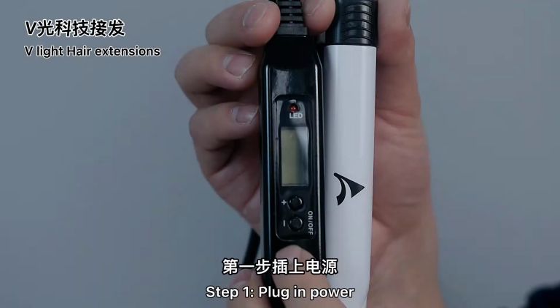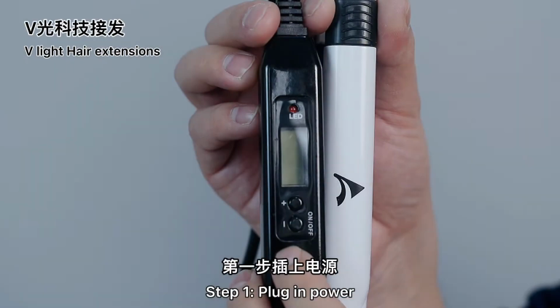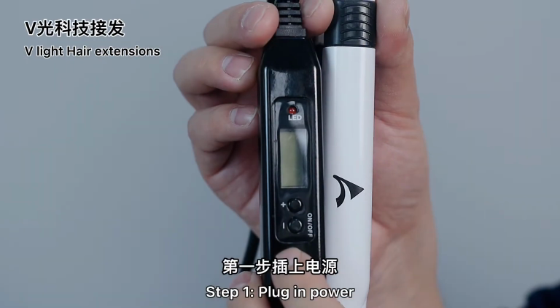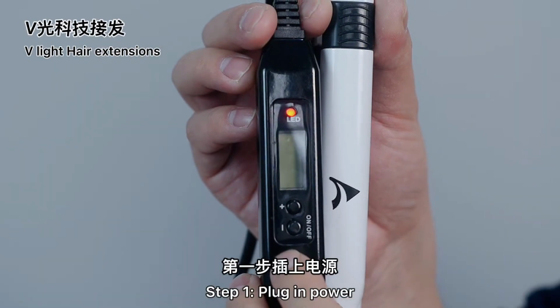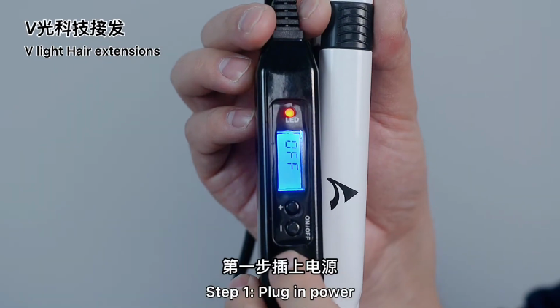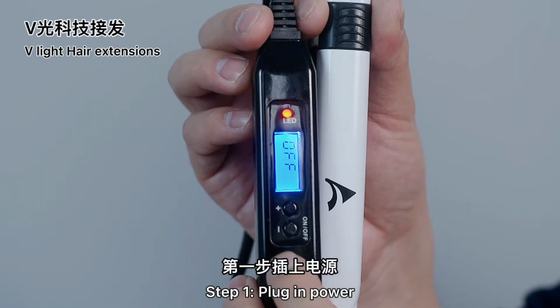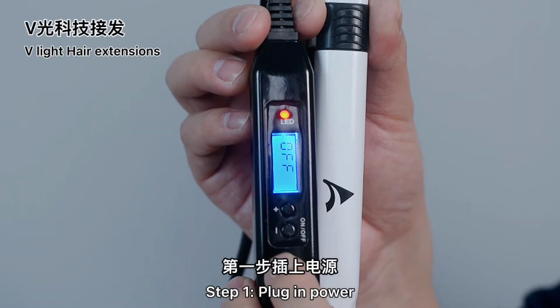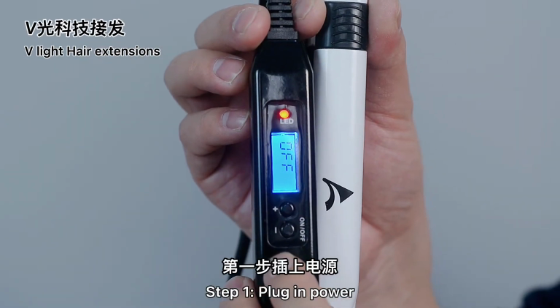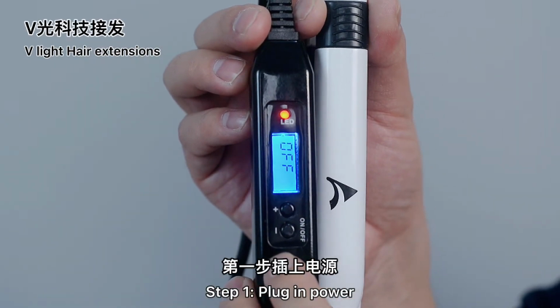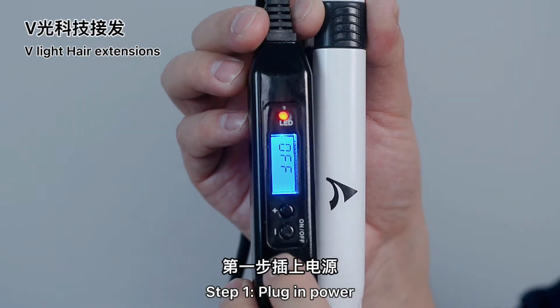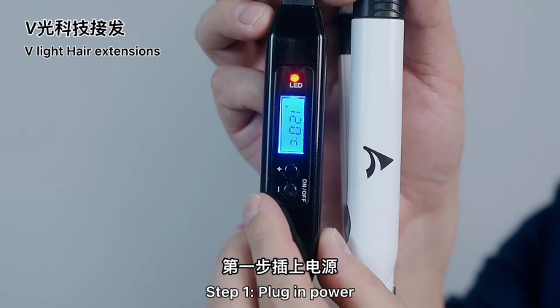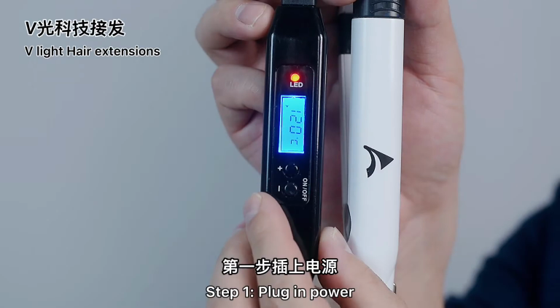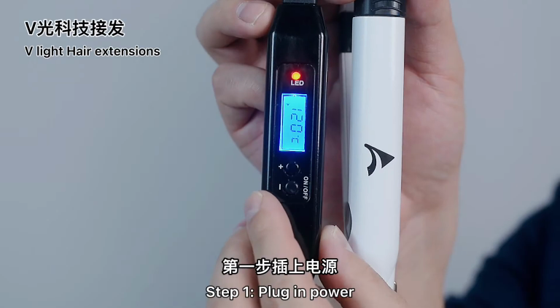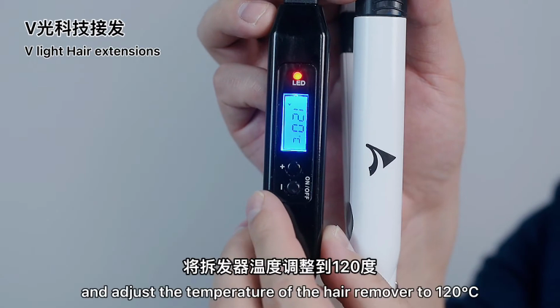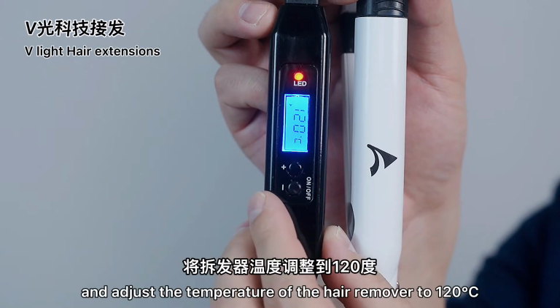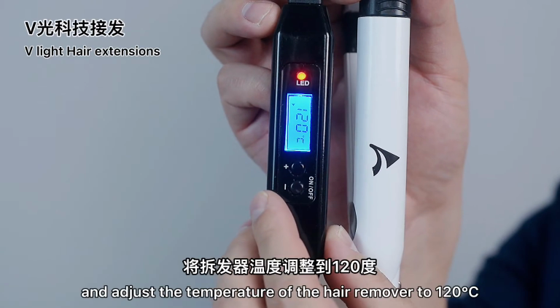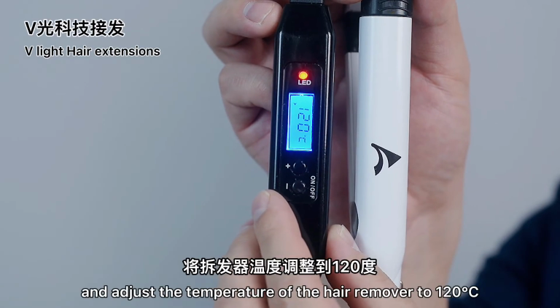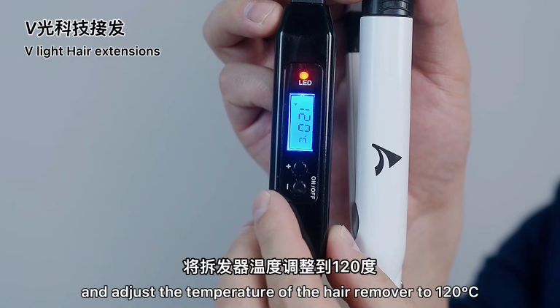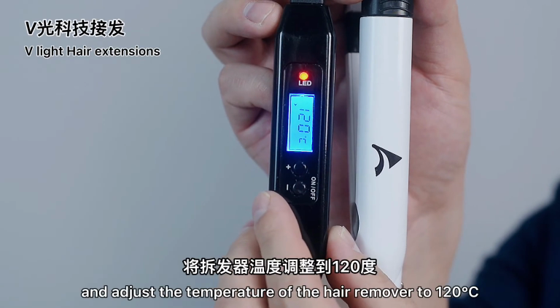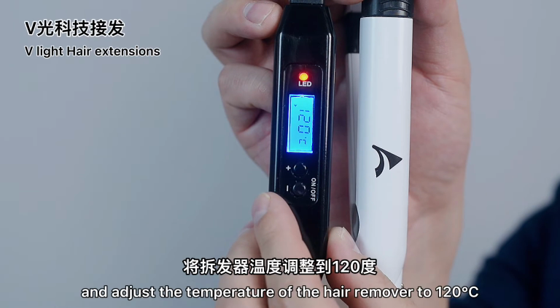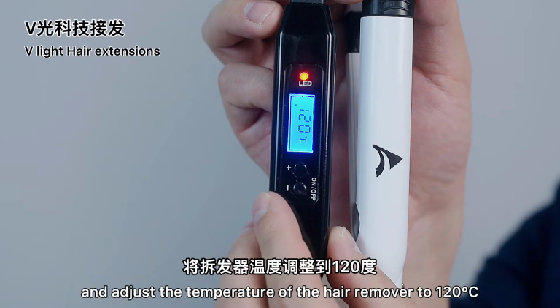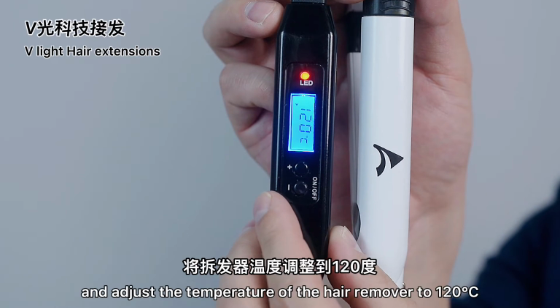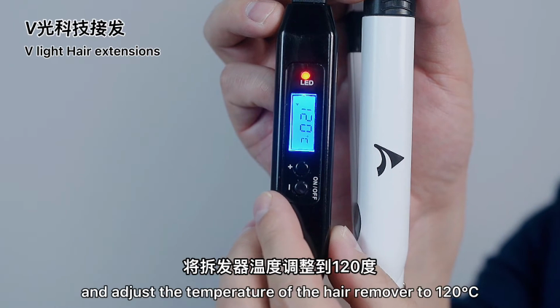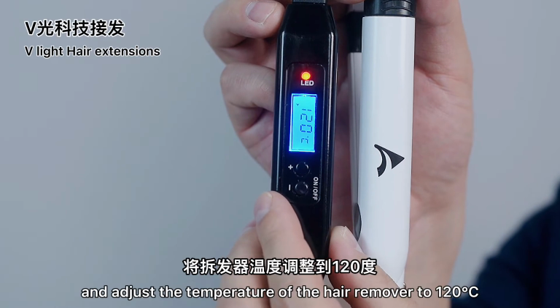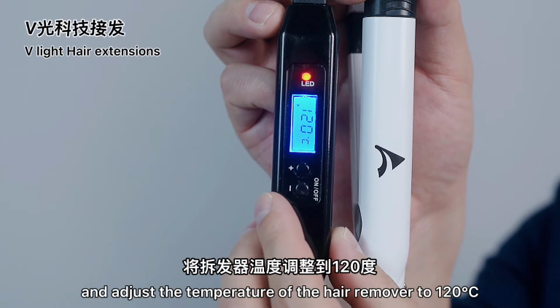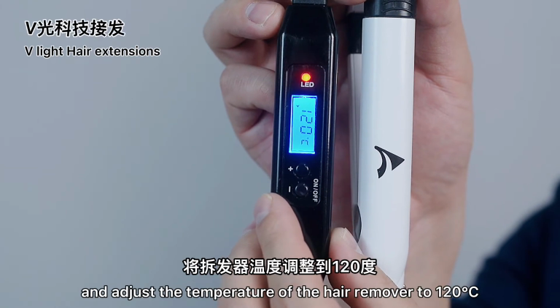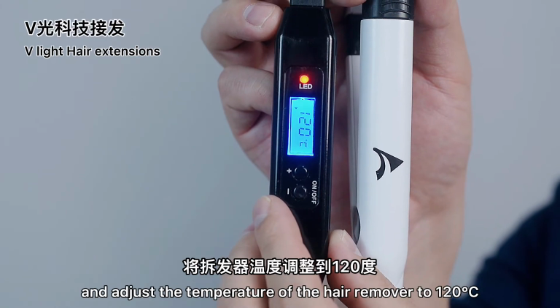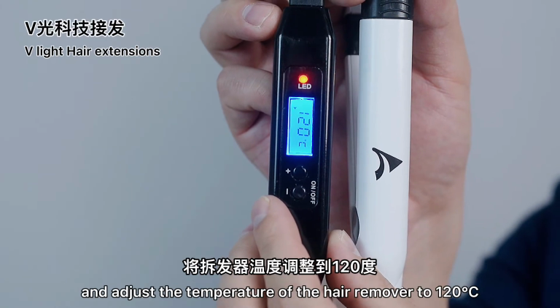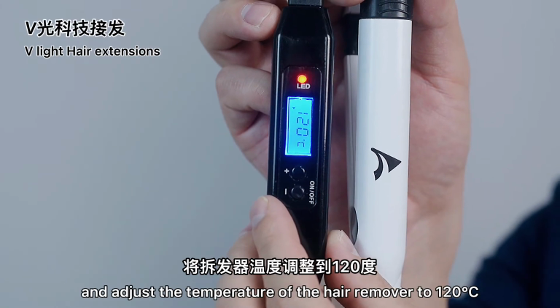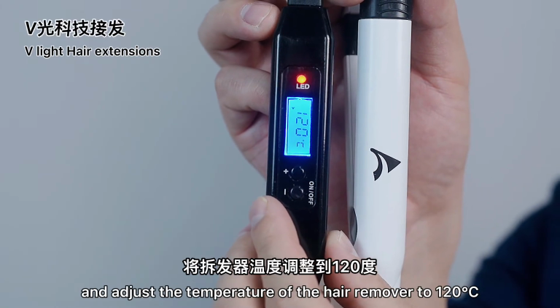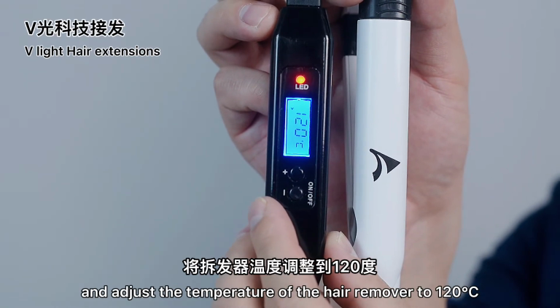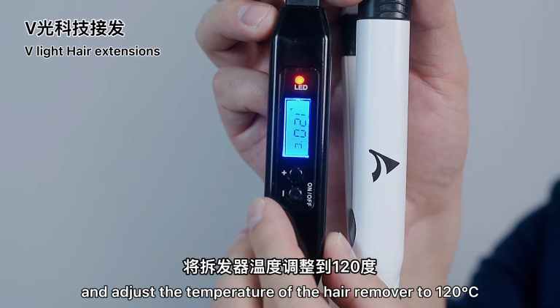Step 1: Plug in the power and adjust the temperature of the hair remover to 120 degrees Celsius.